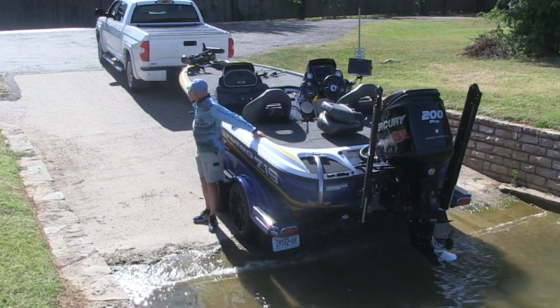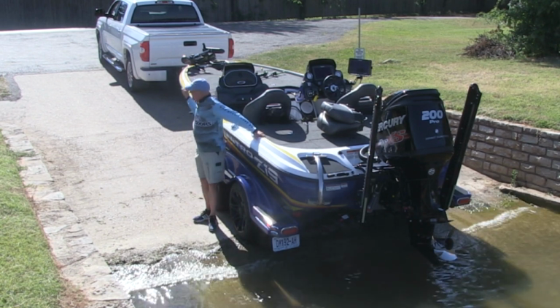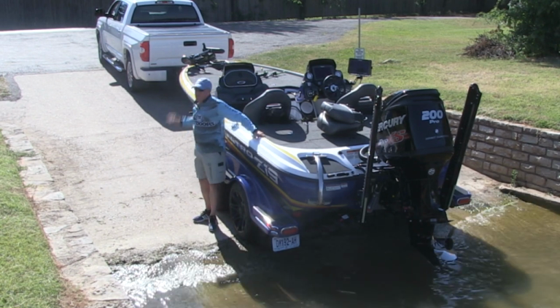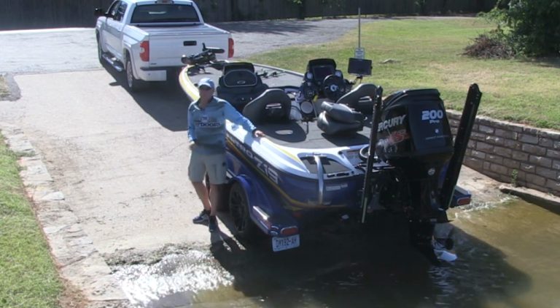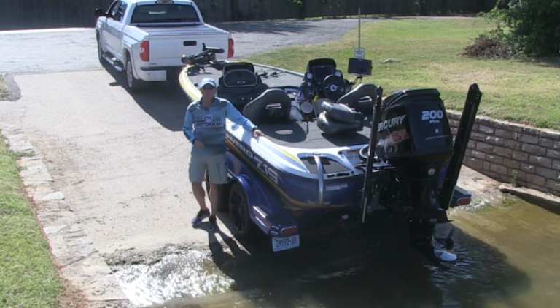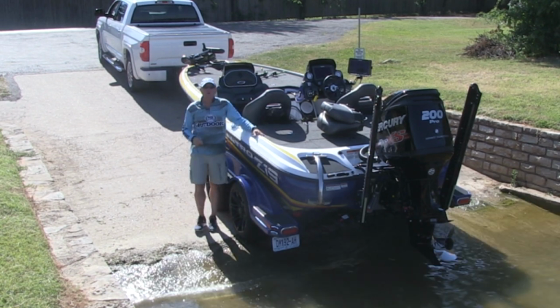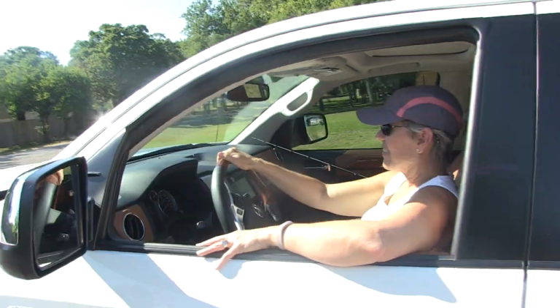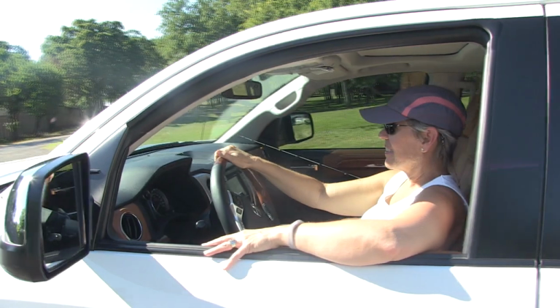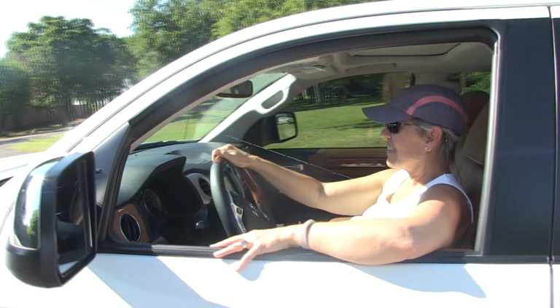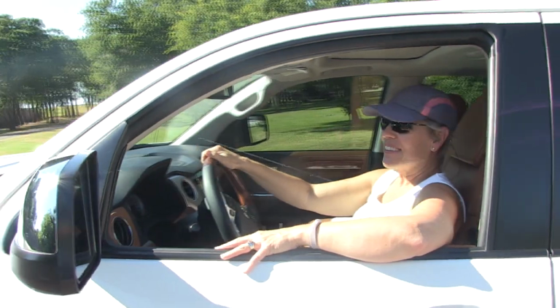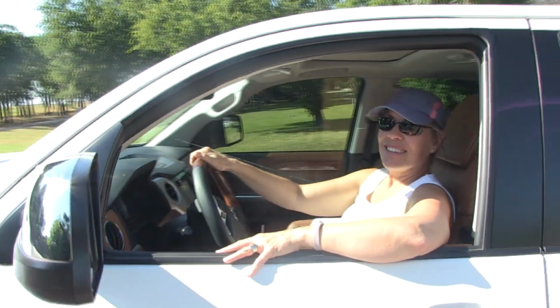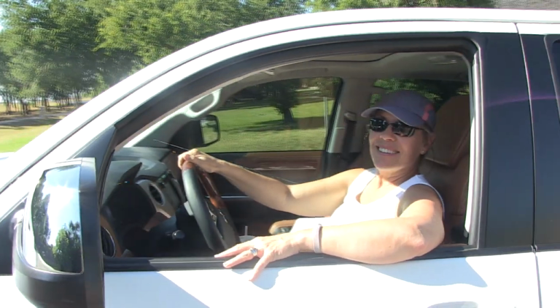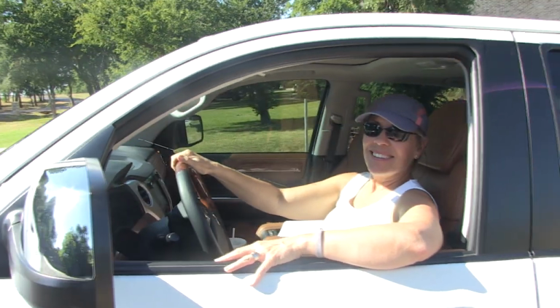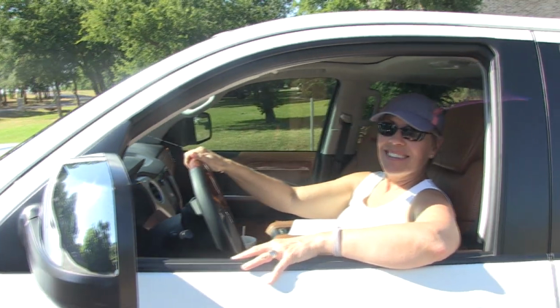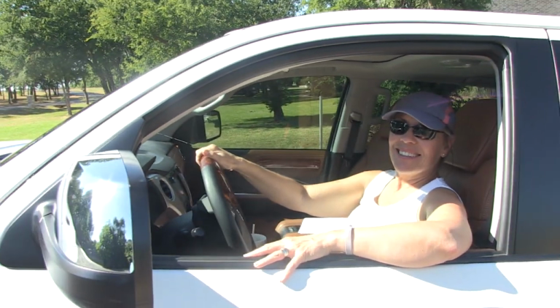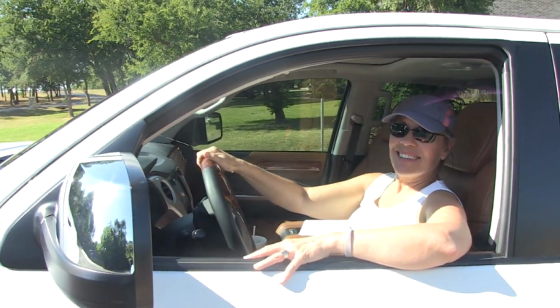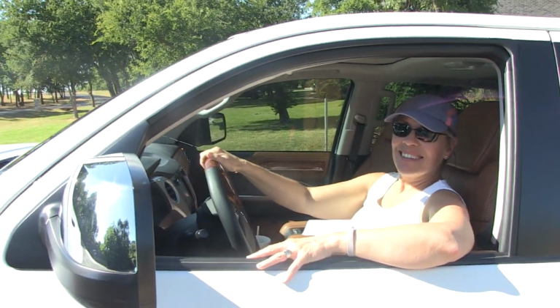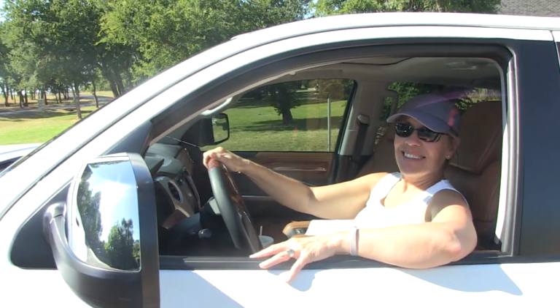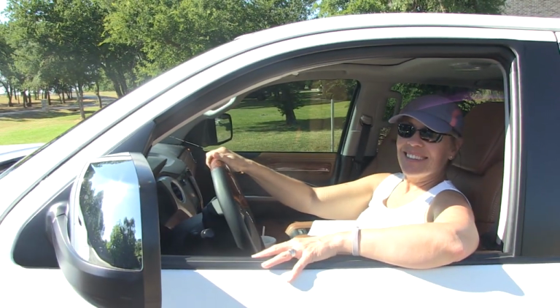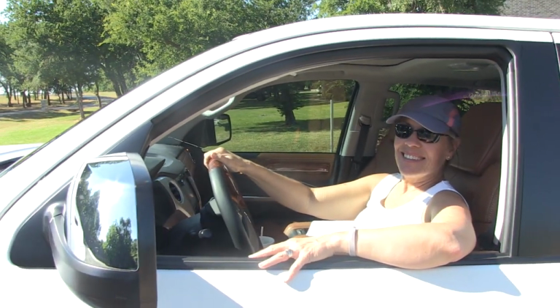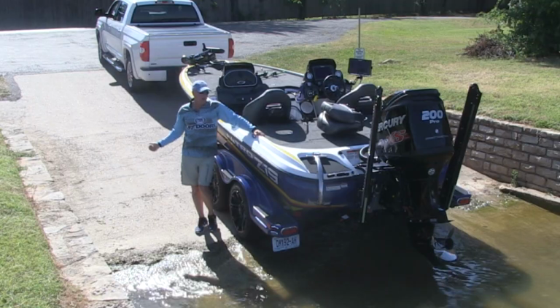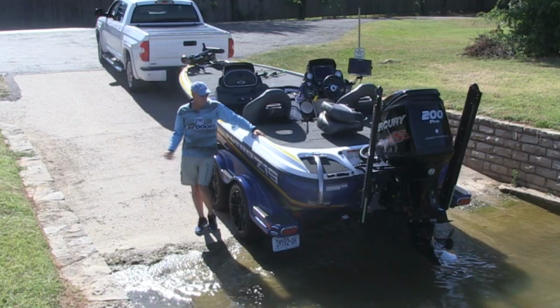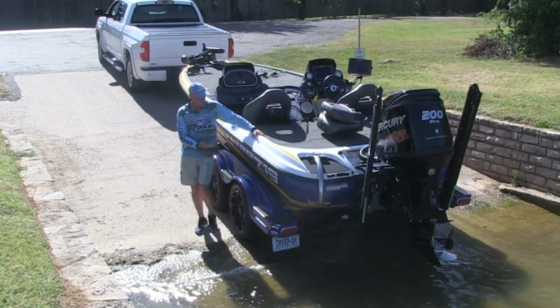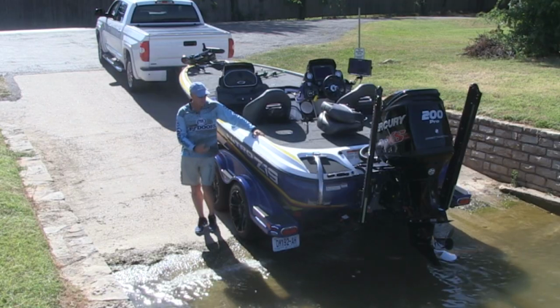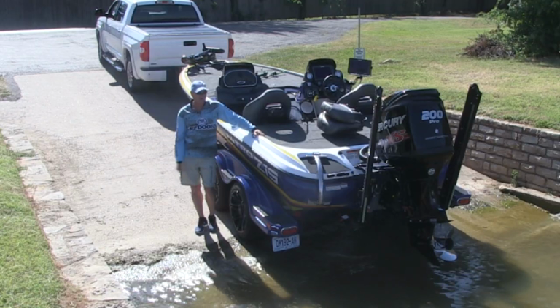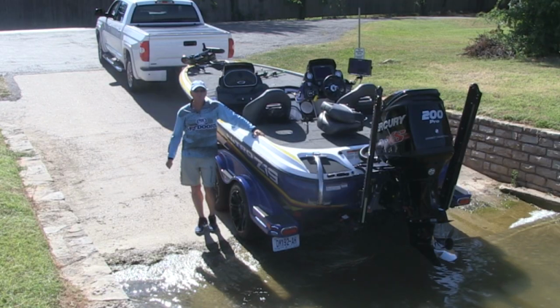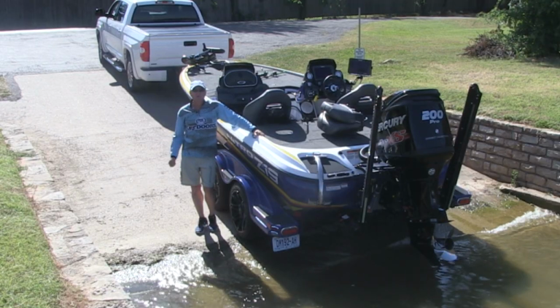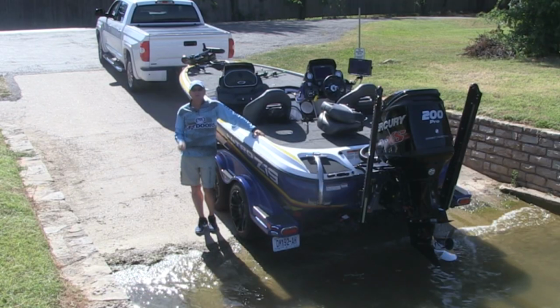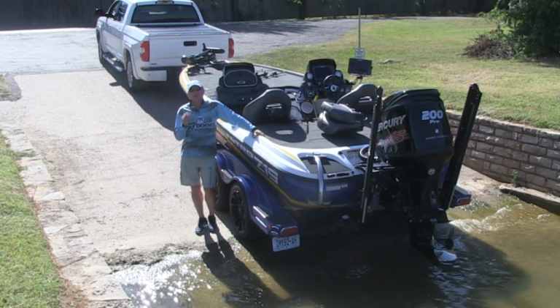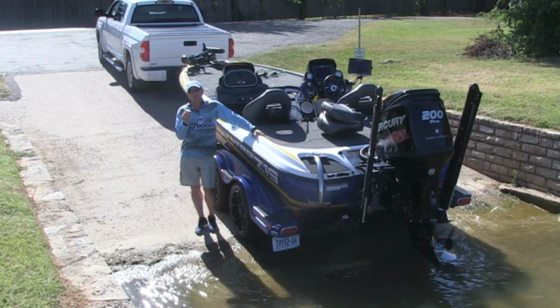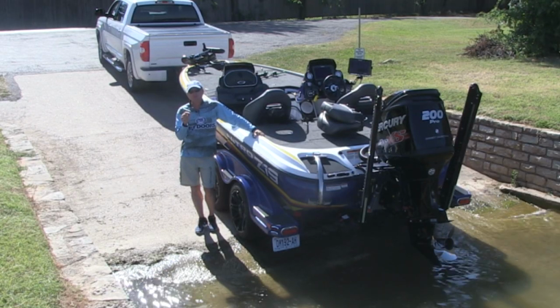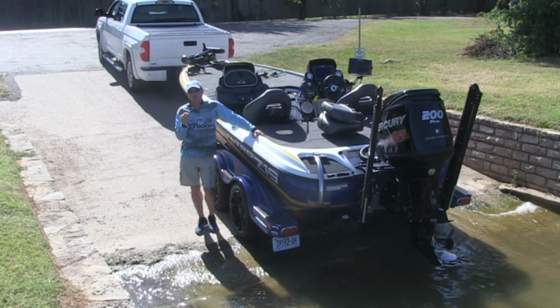My wife is up in the driver's seat right now, and I'm in the process of teaching her how to back my trailer. Here's the tip.